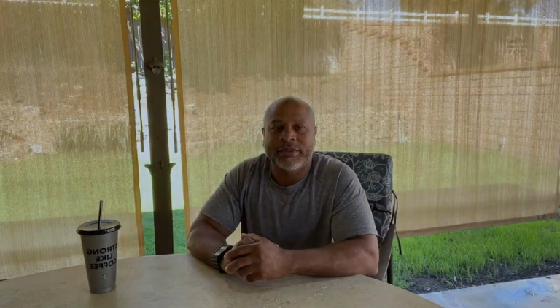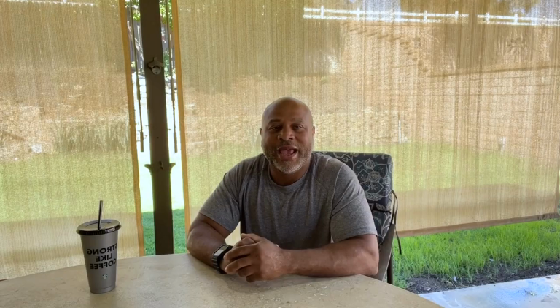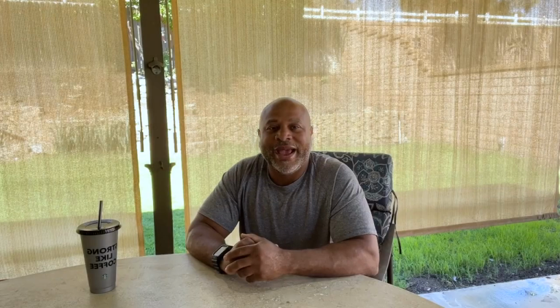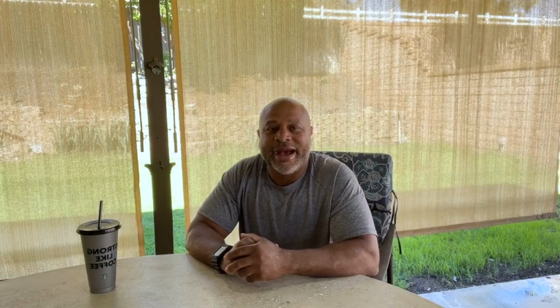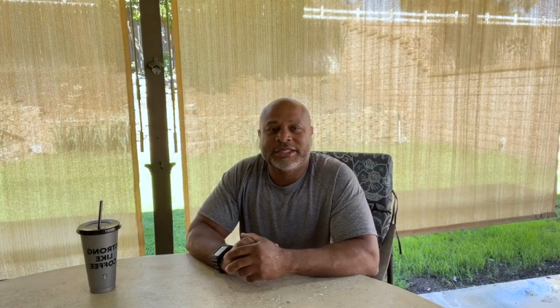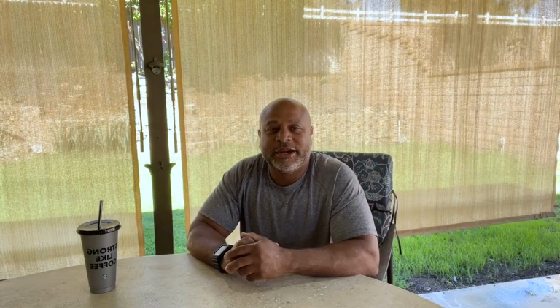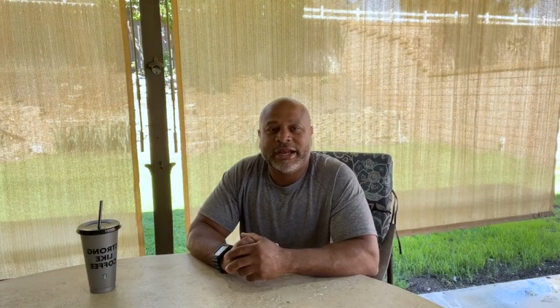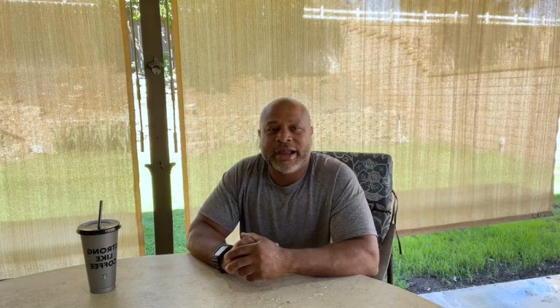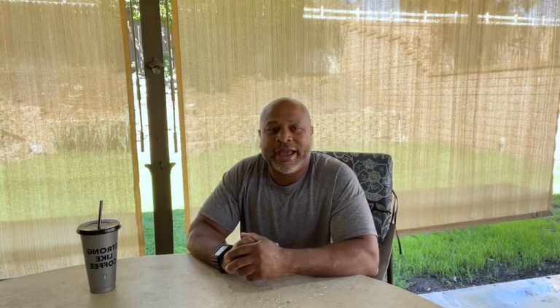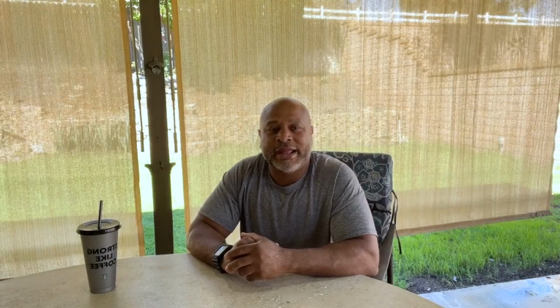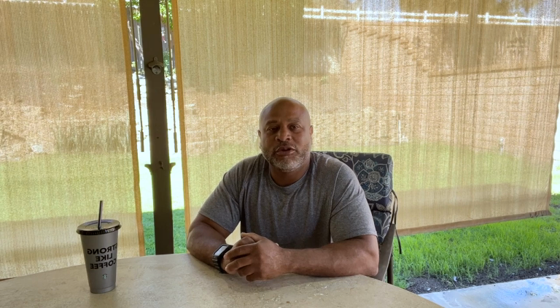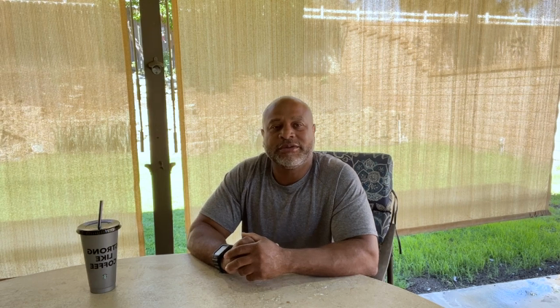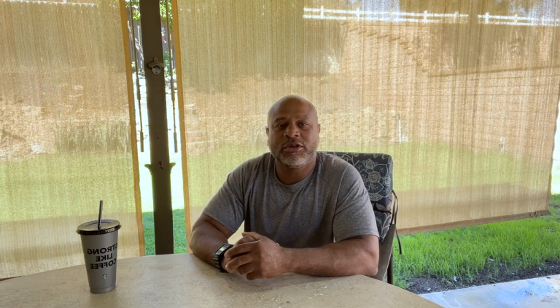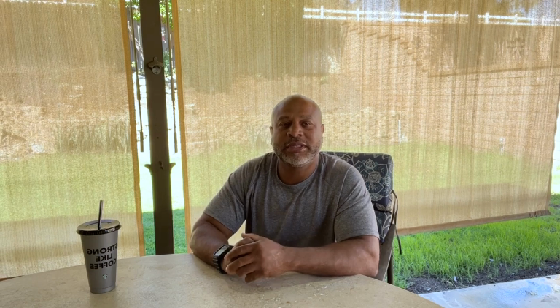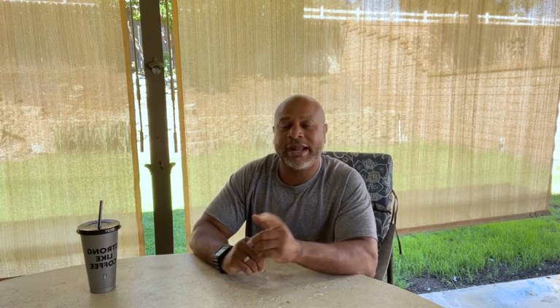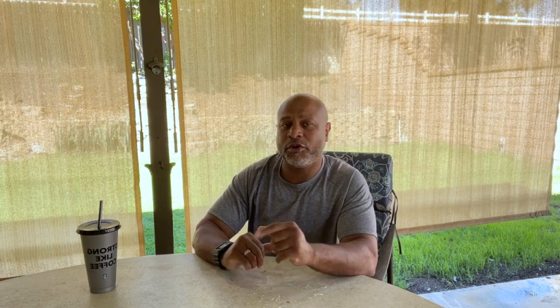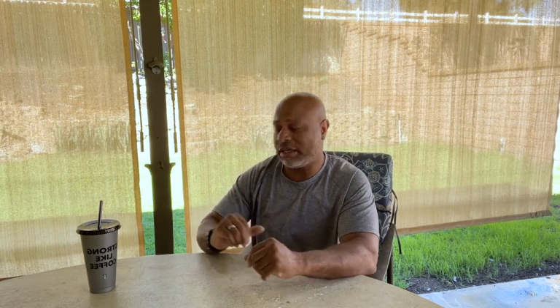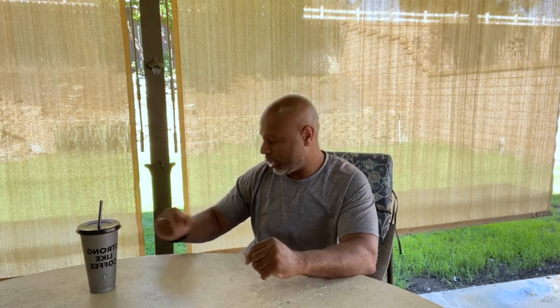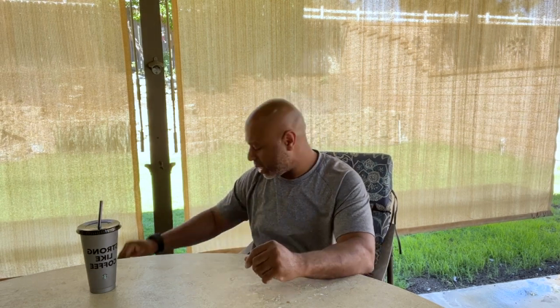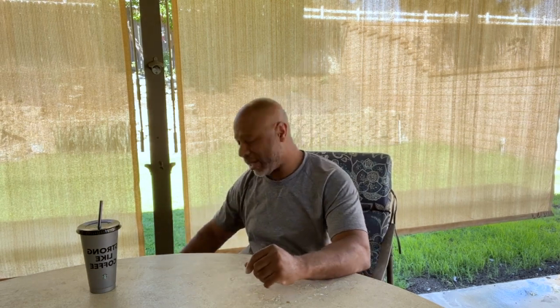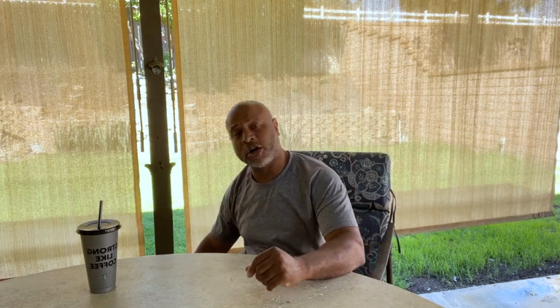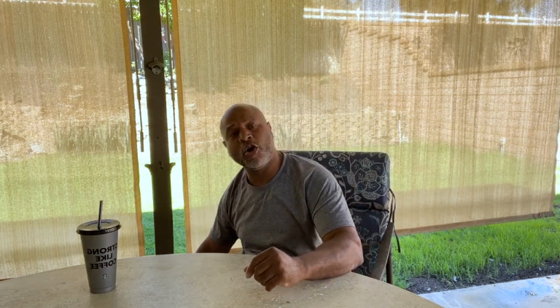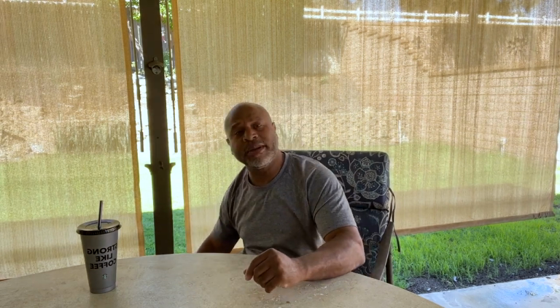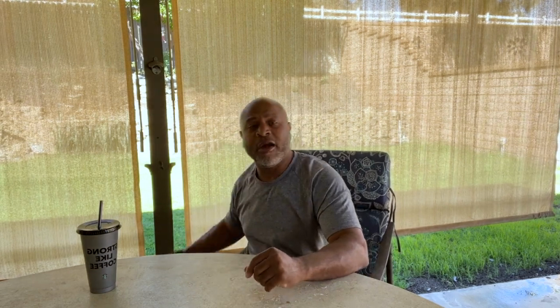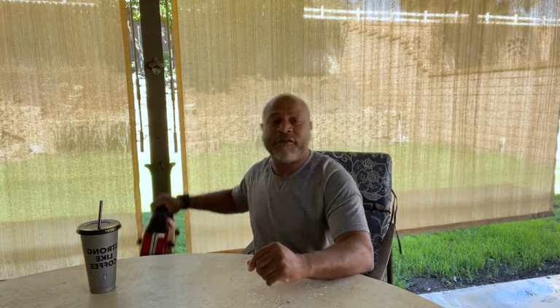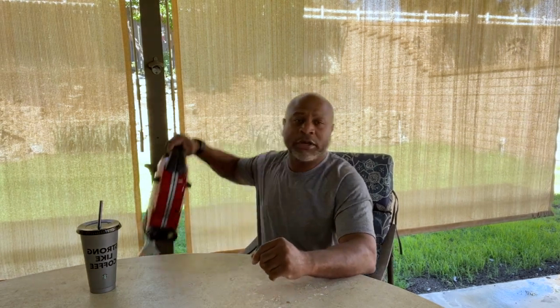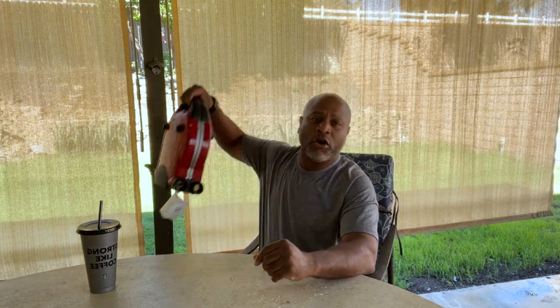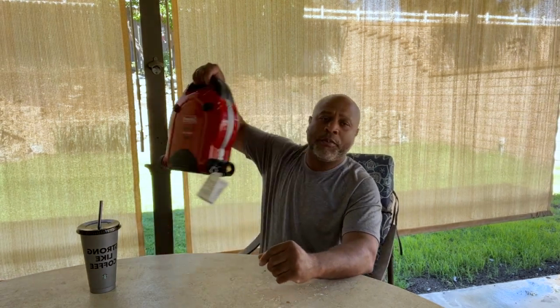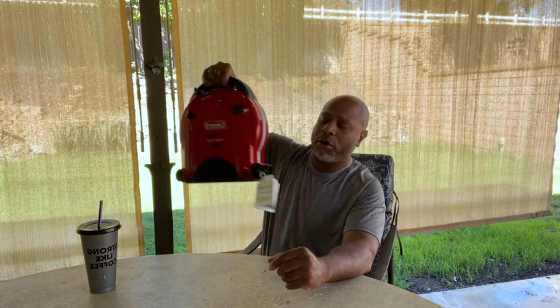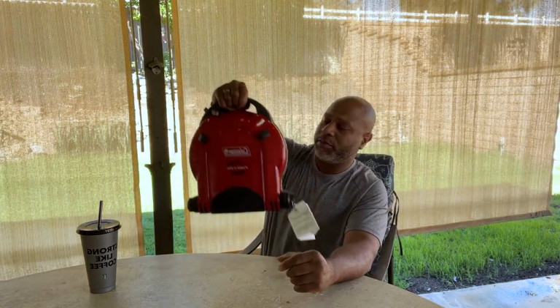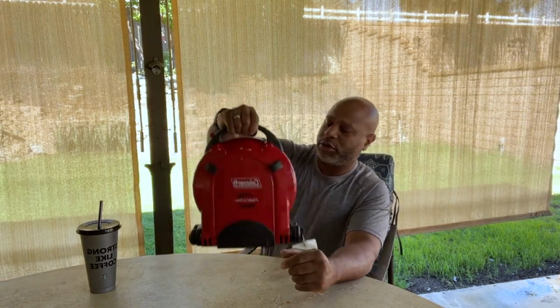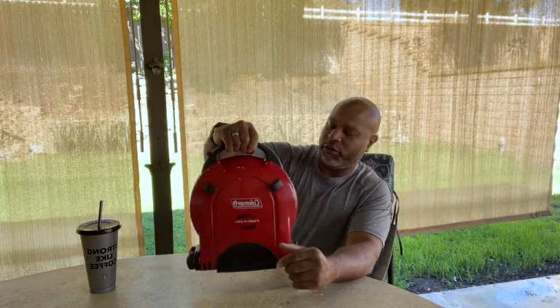Hey guys, Terry here, aka Lucrative Soldier. Today I'm going to be talking about the Coleman Folding Gold Portable Stove.